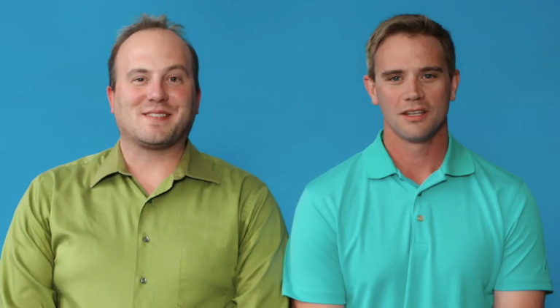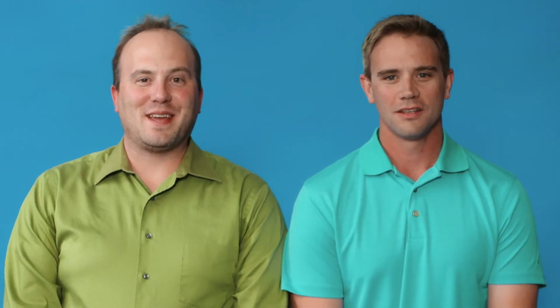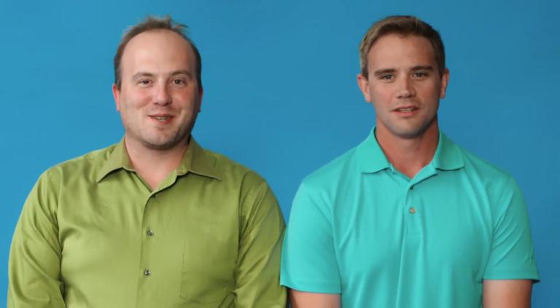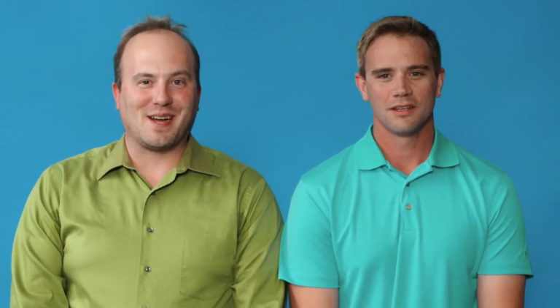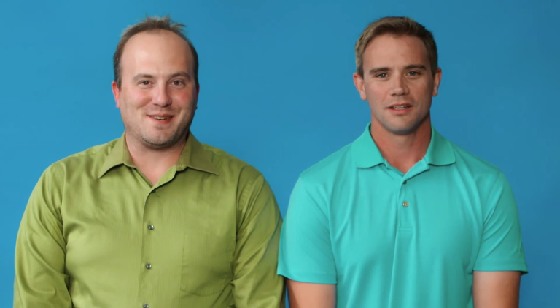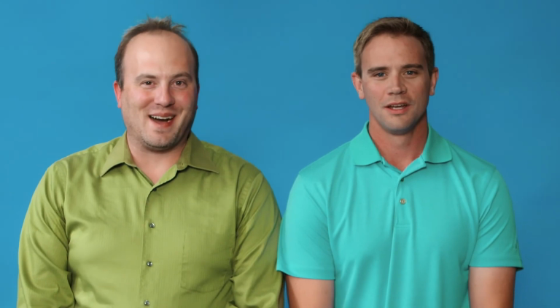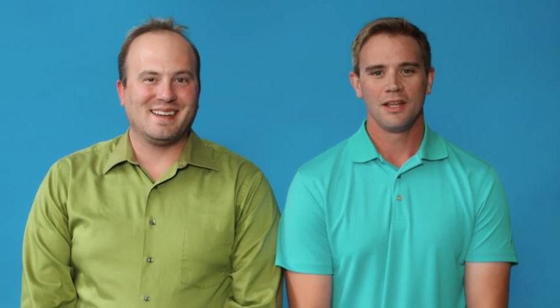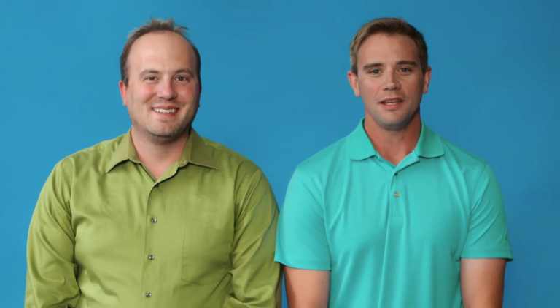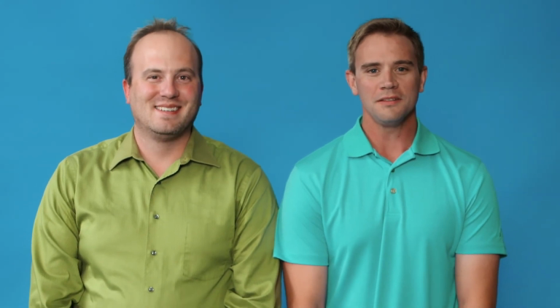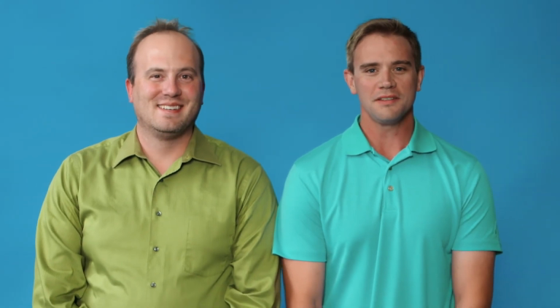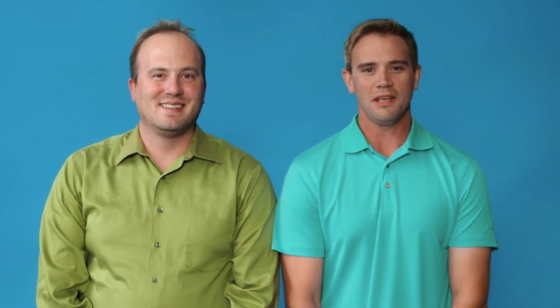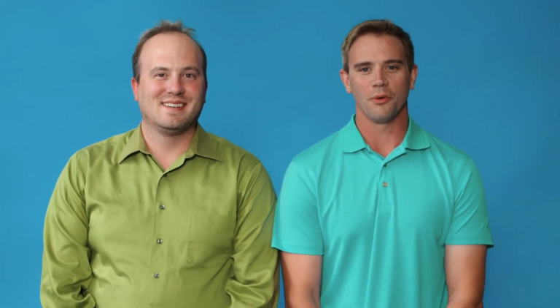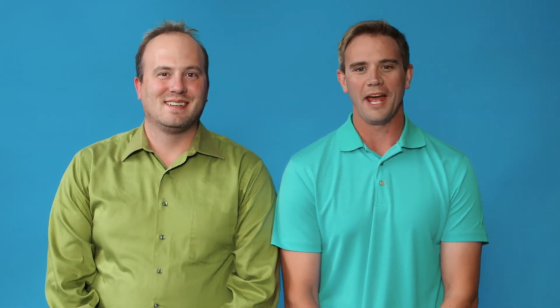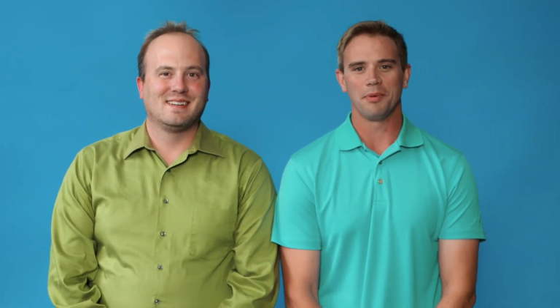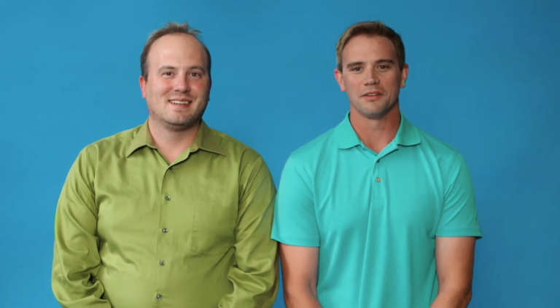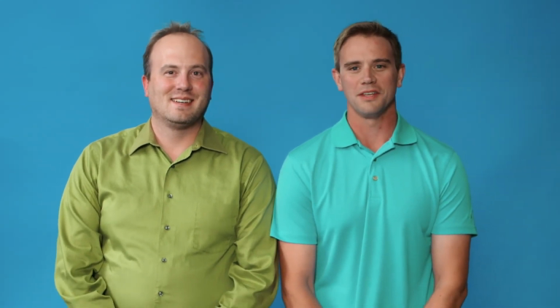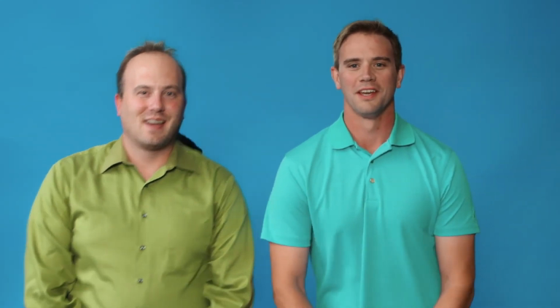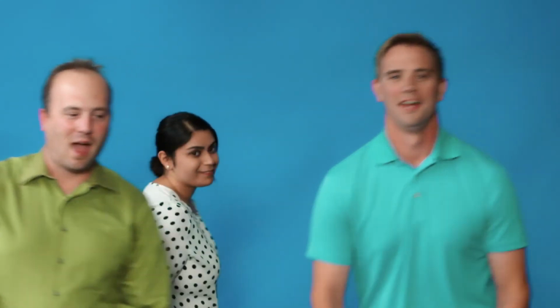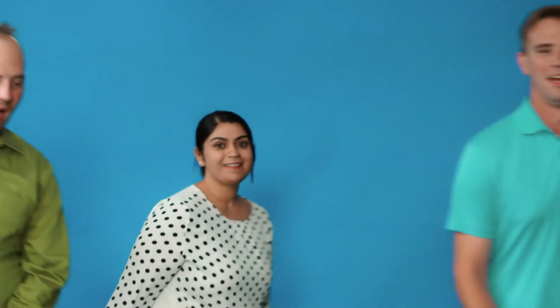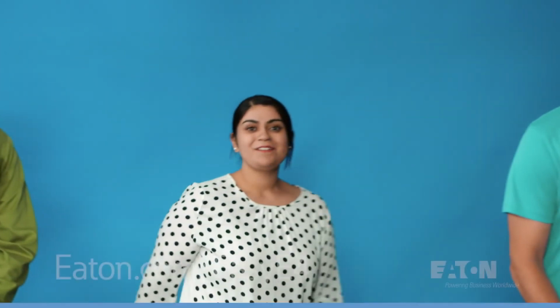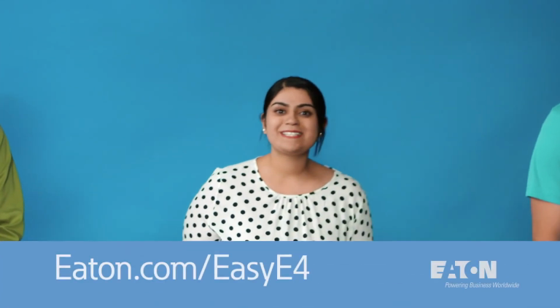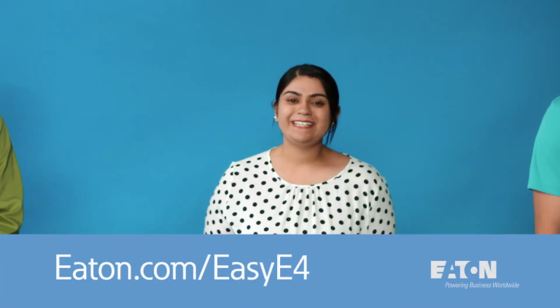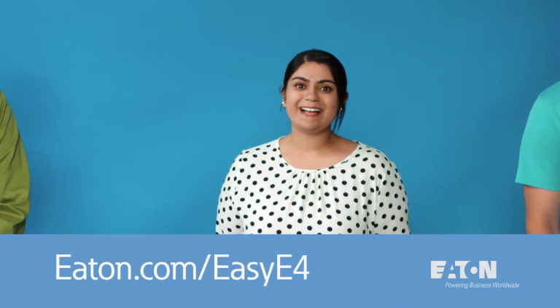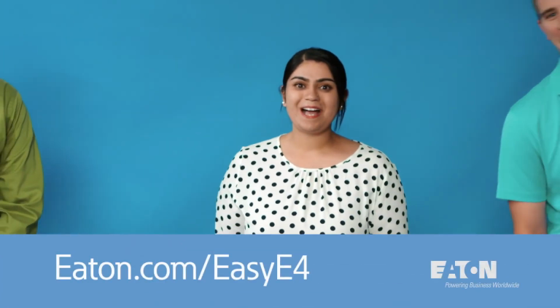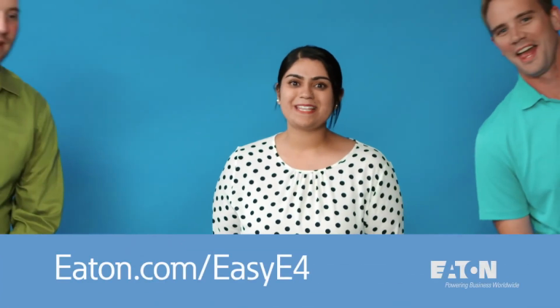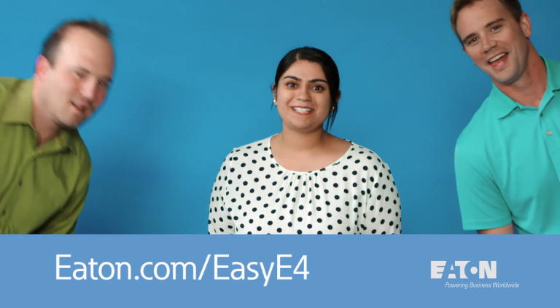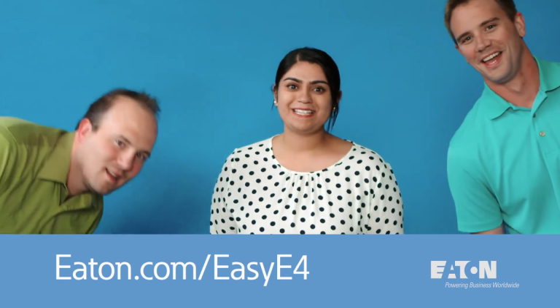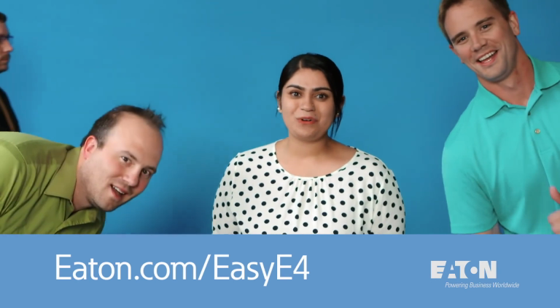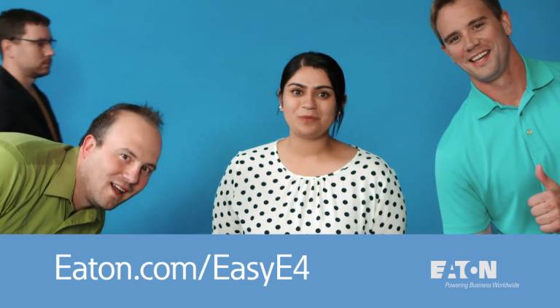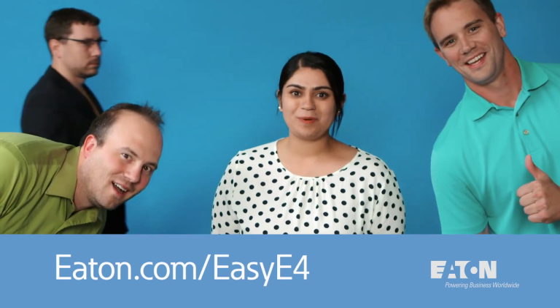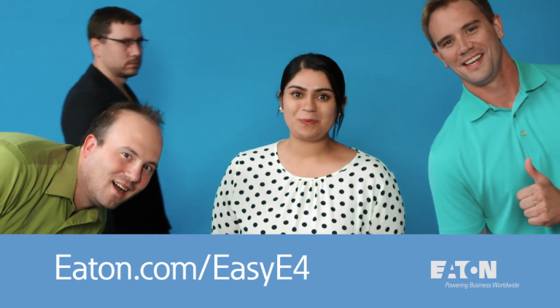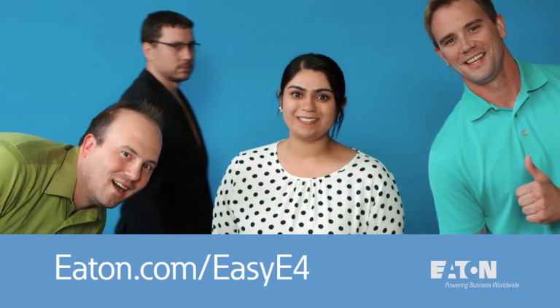This video was brought to you by Eaton's EZE4 Nano PLC. Visit eaton.com/EZE4 for more about the product.